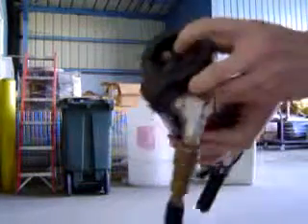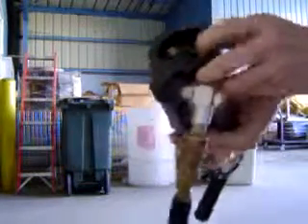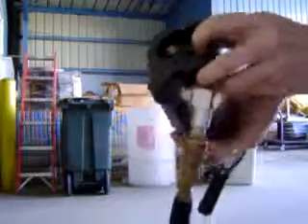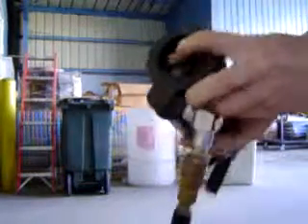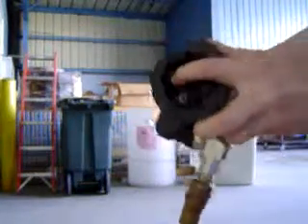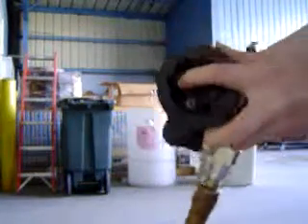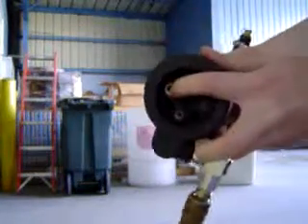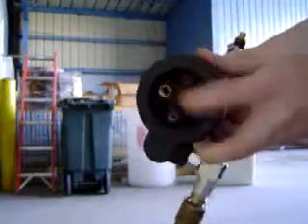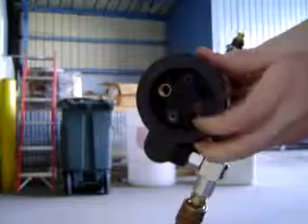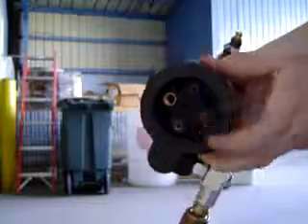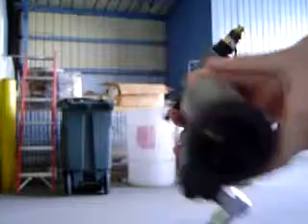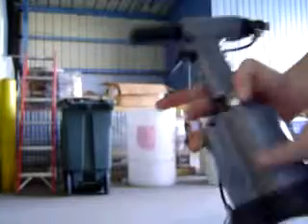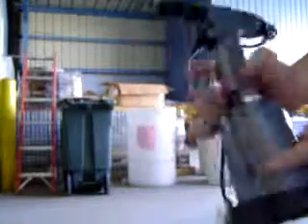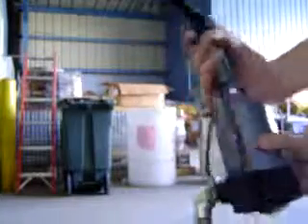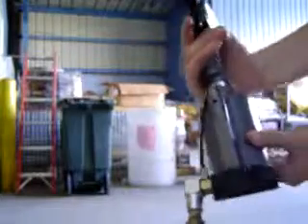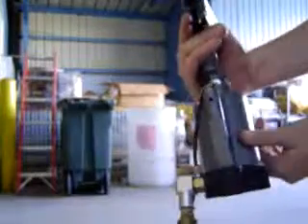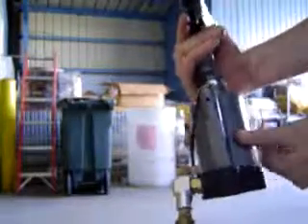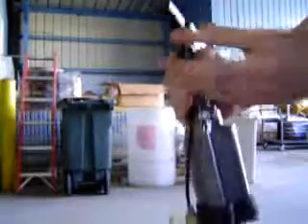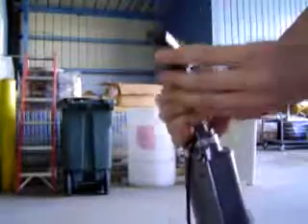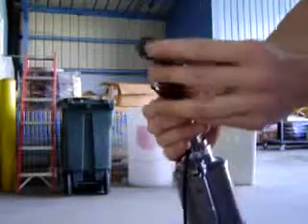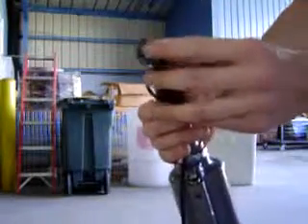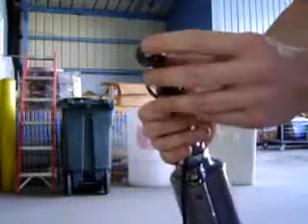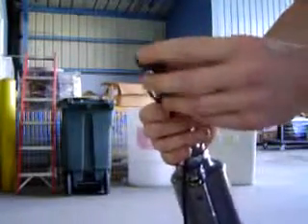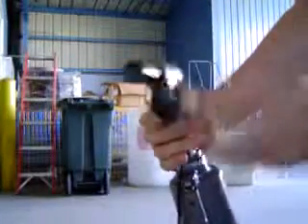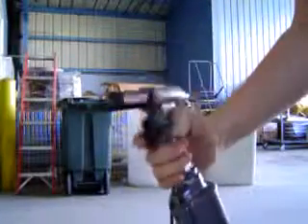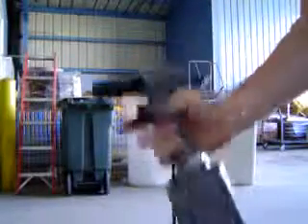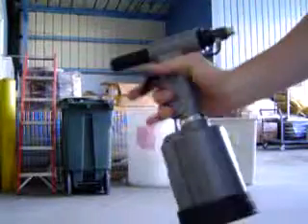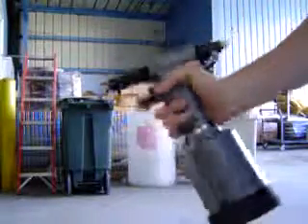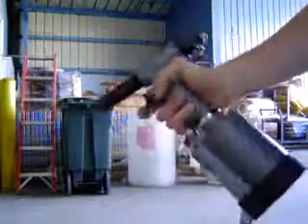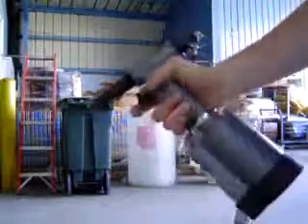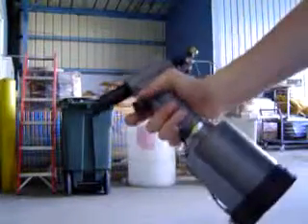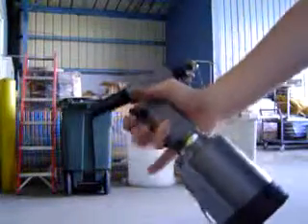There is a missing bit here. I don't know if it's inside. There is a piece here, but just letting you know.